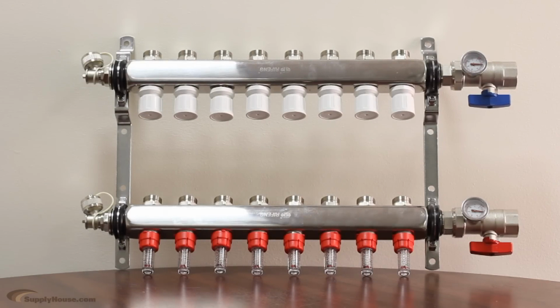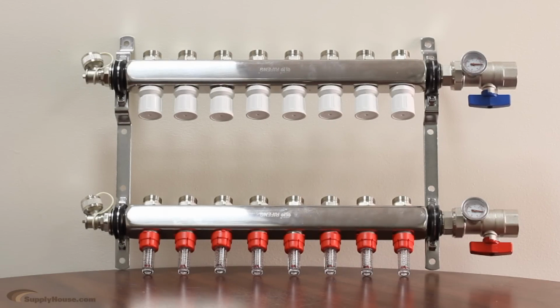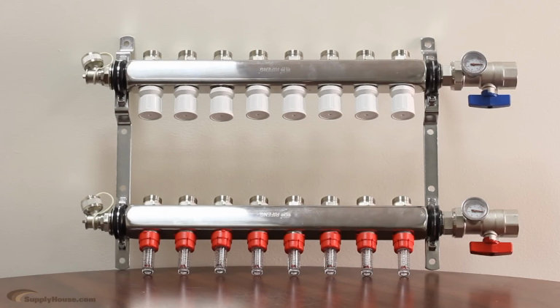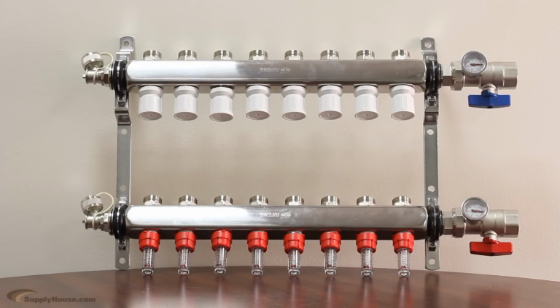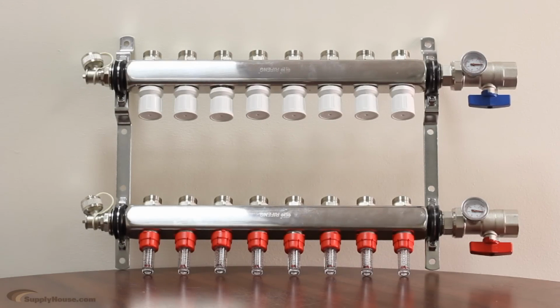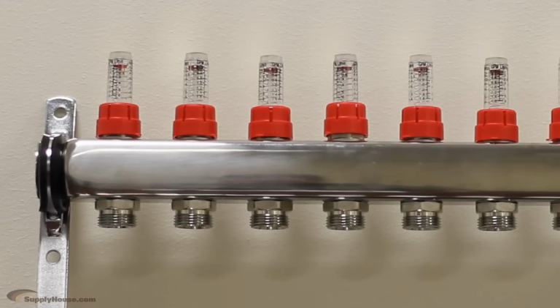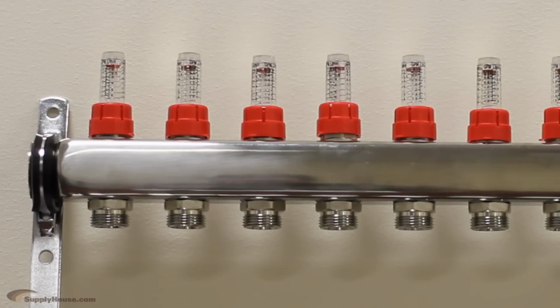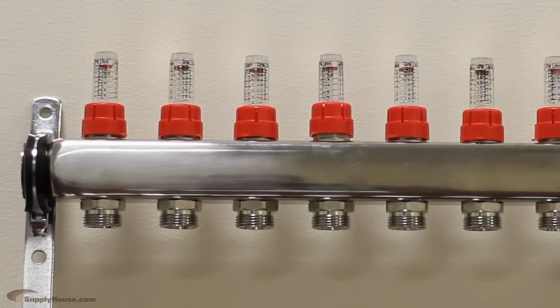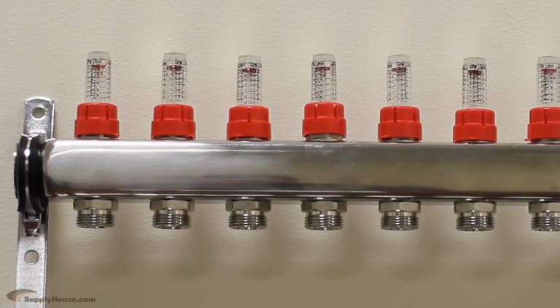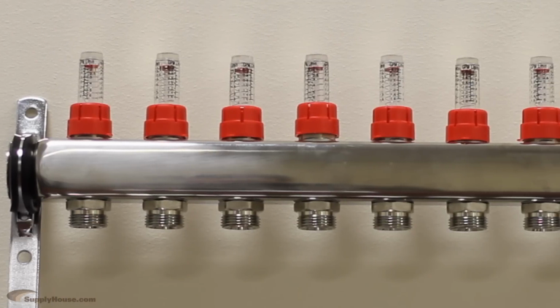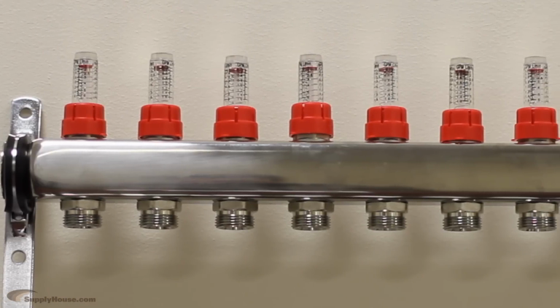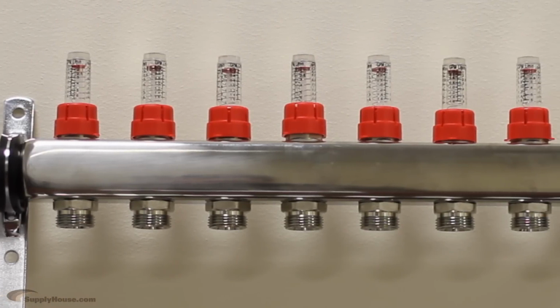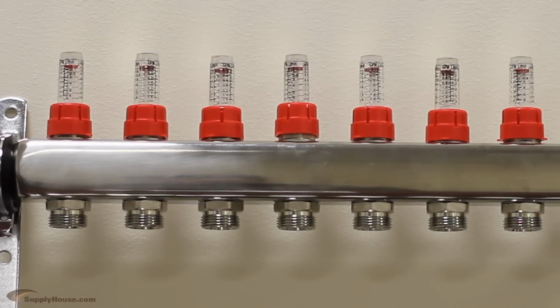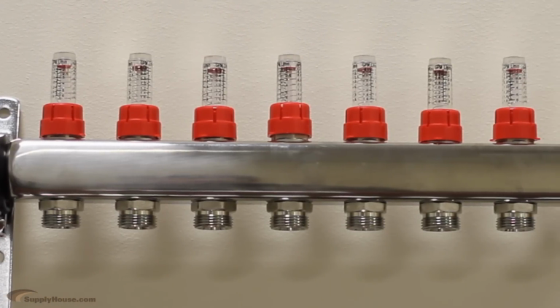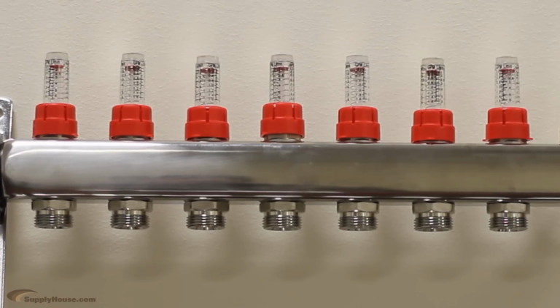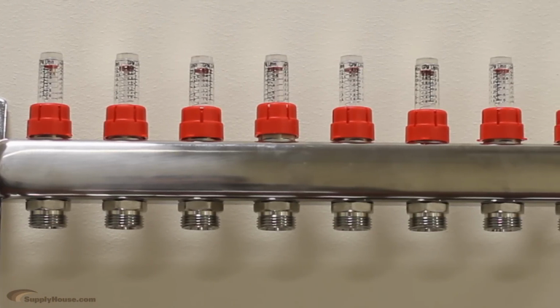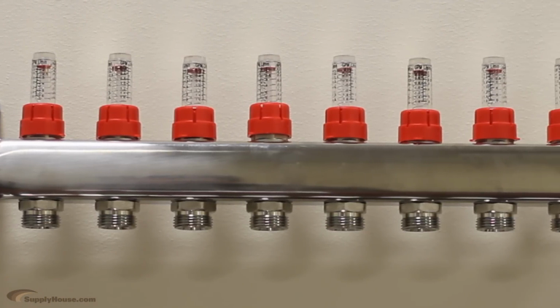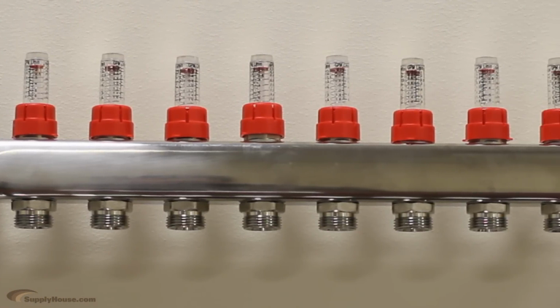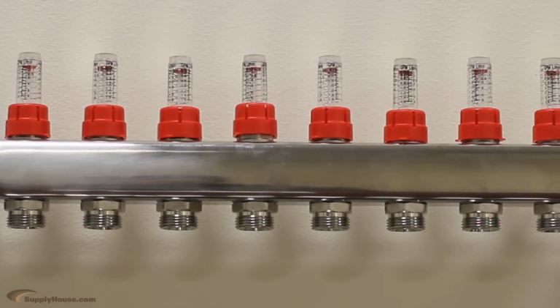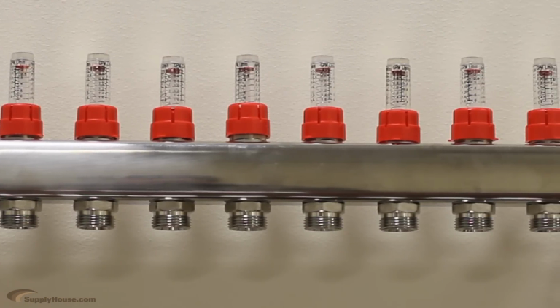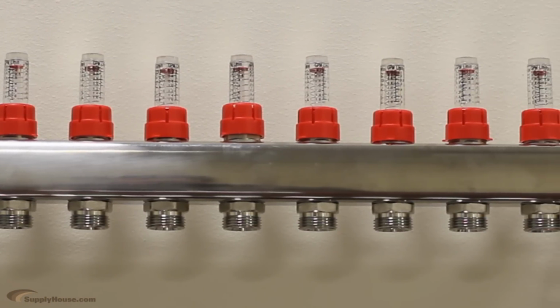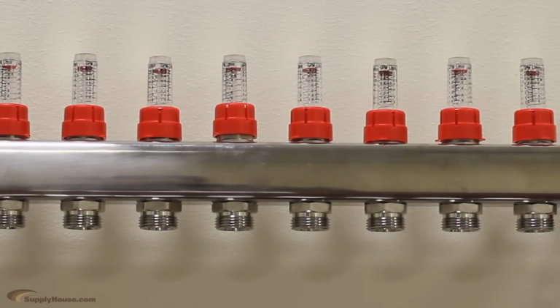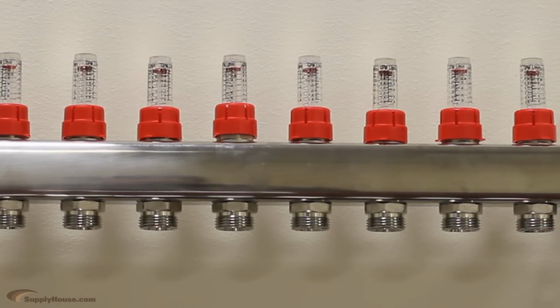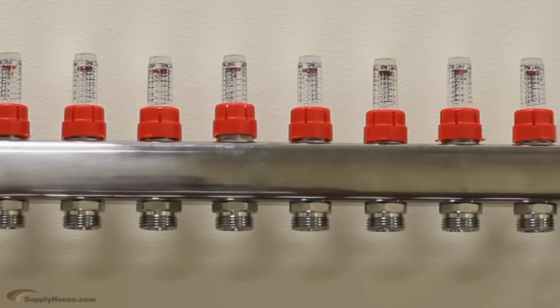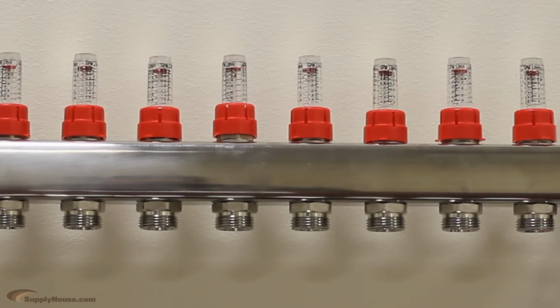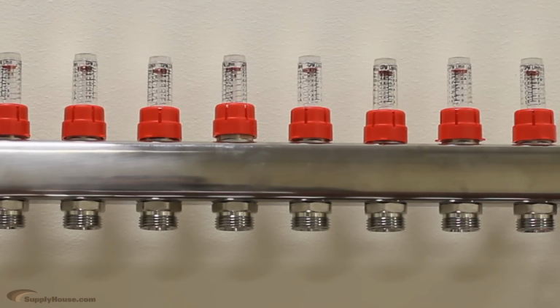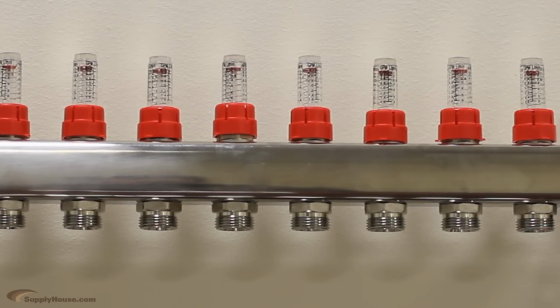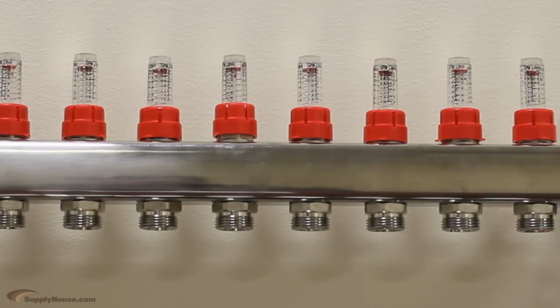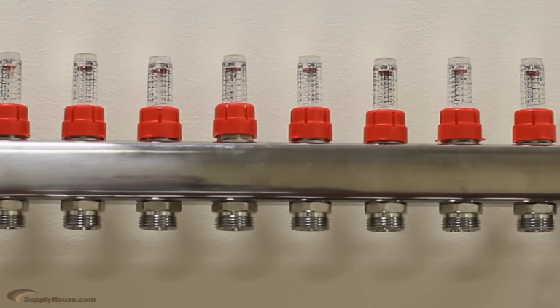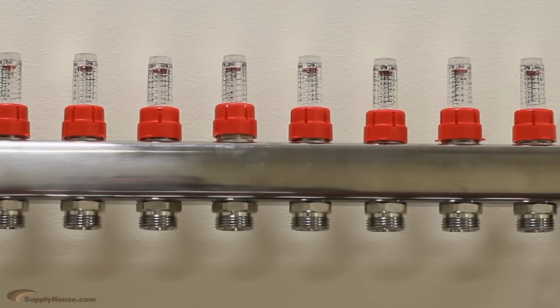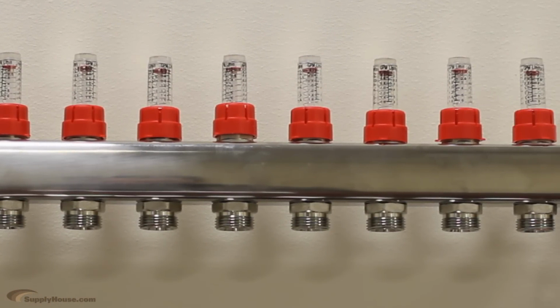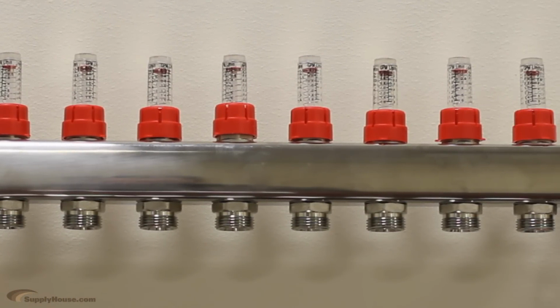Many people ask if they can turn the manifold upside down to better fit their existing system. You can do this, but we don't recommend it because your flow valves should always be pointing up, as they use gravity to work properly.